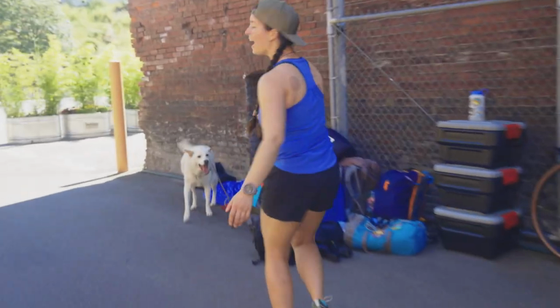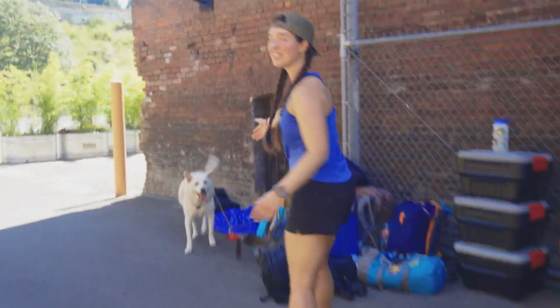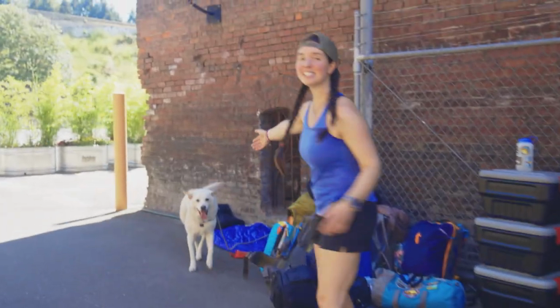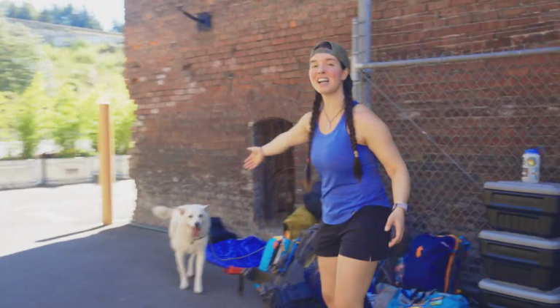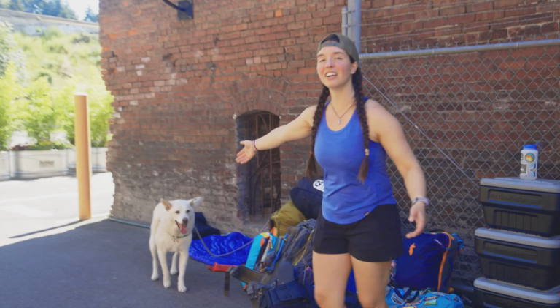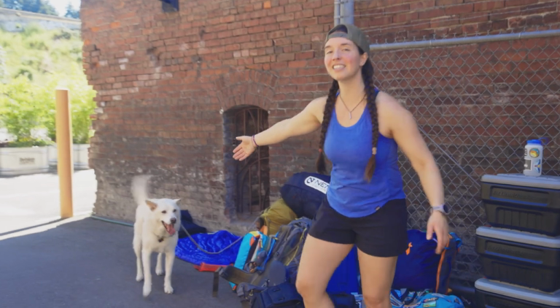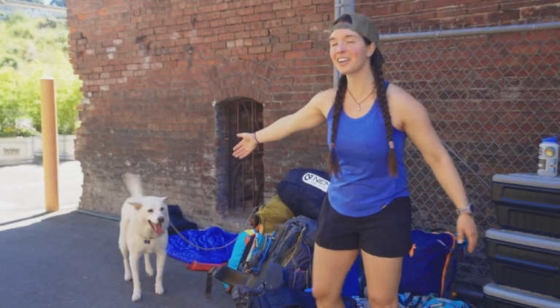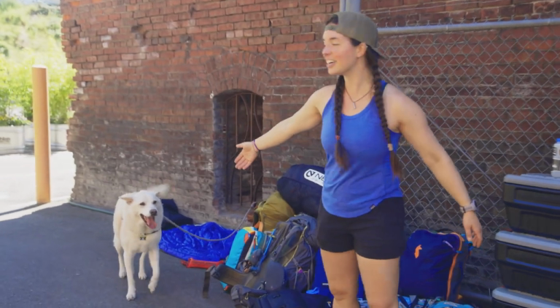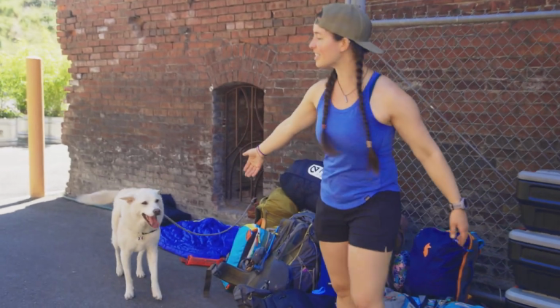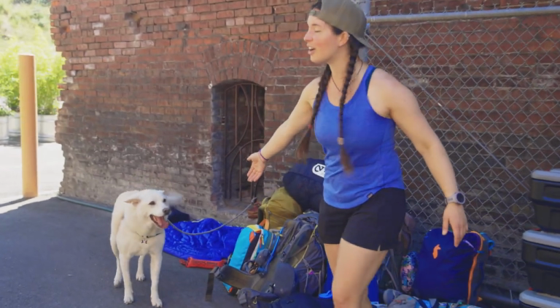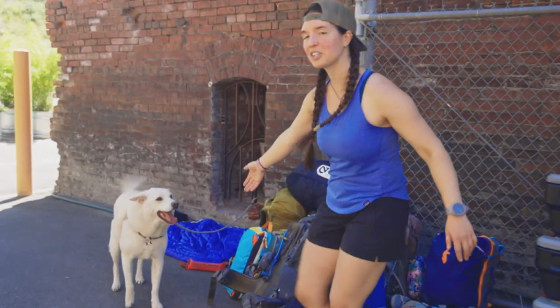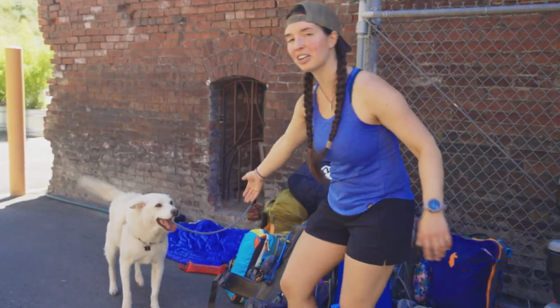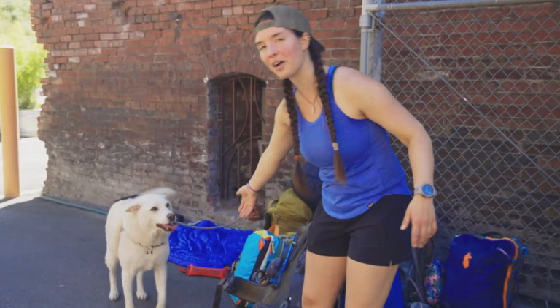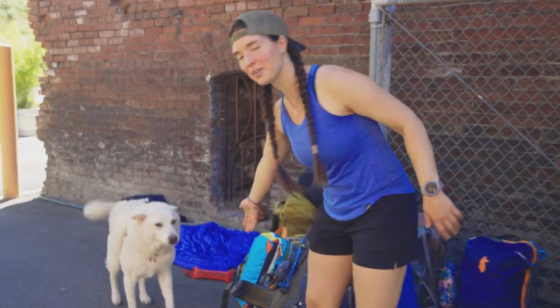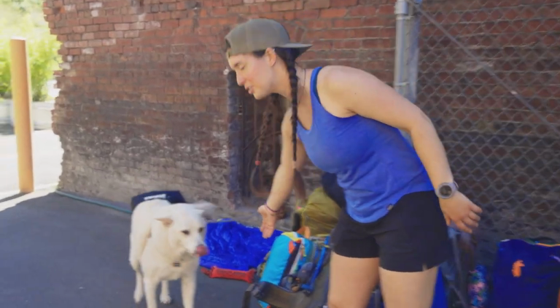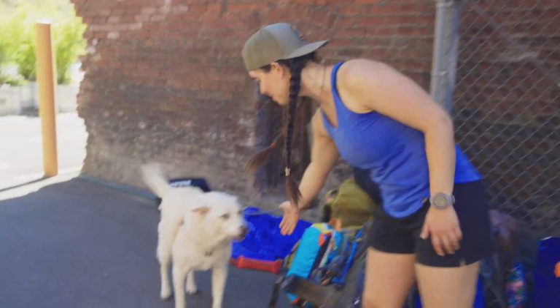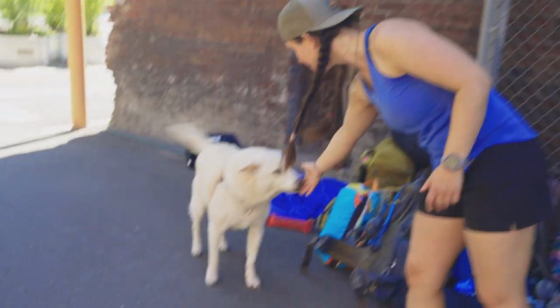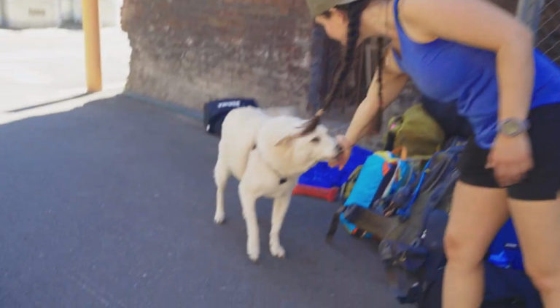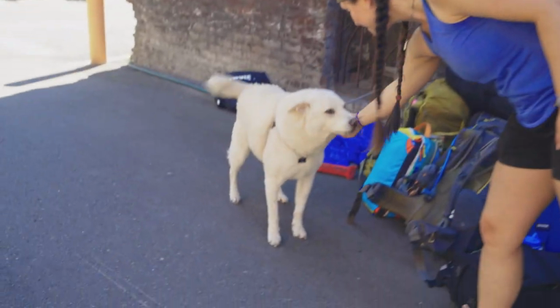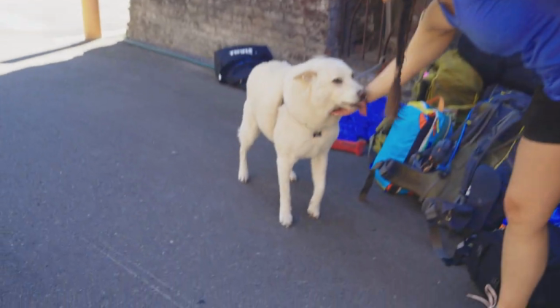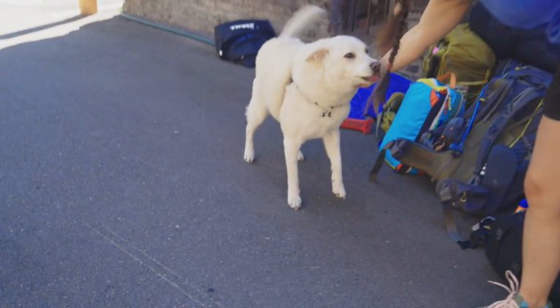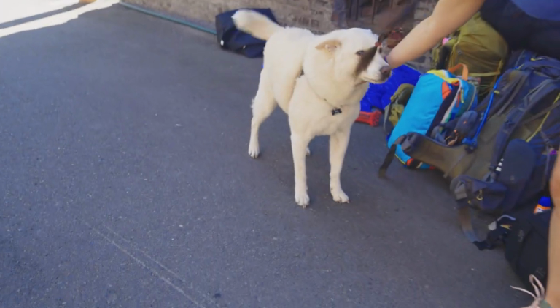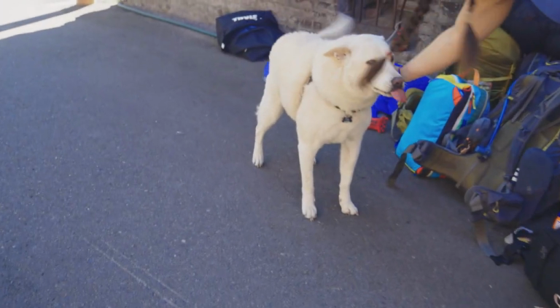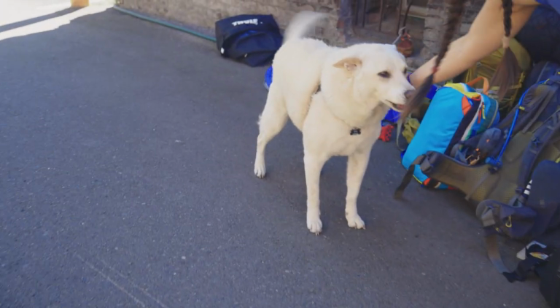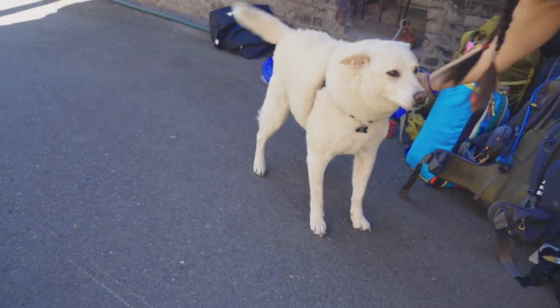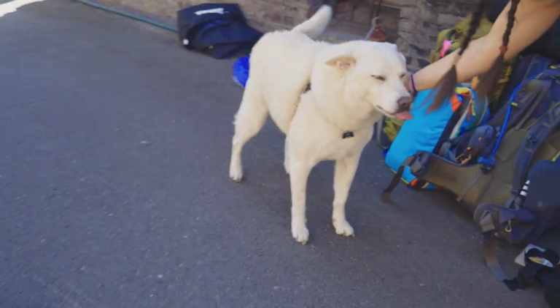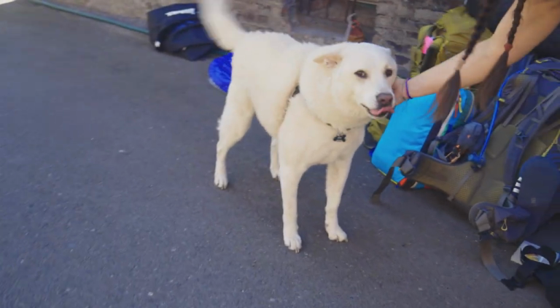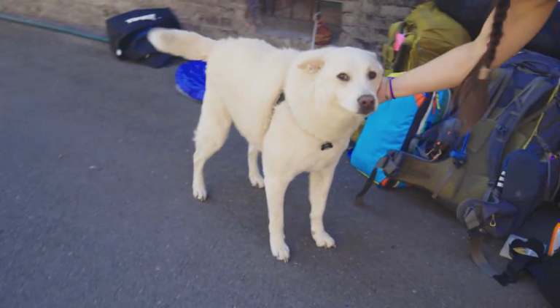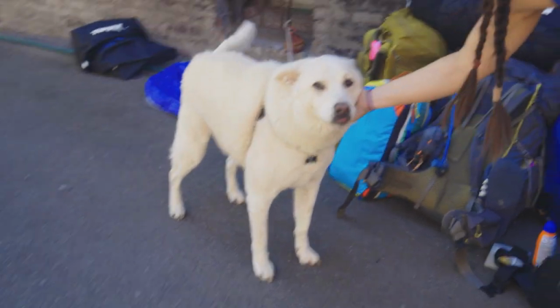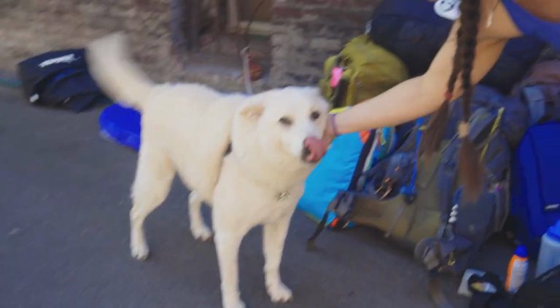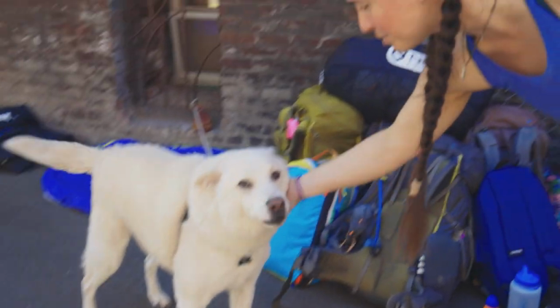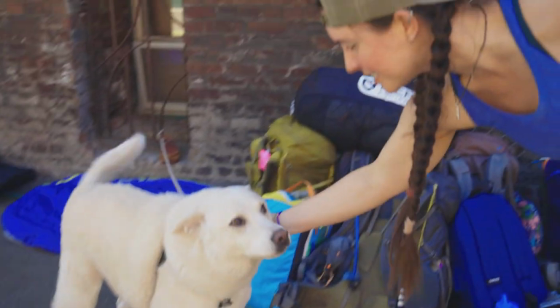This is Tucker. Tucker is also going to go on the road trip. This is Rainer's dog. Yeah, good boy.